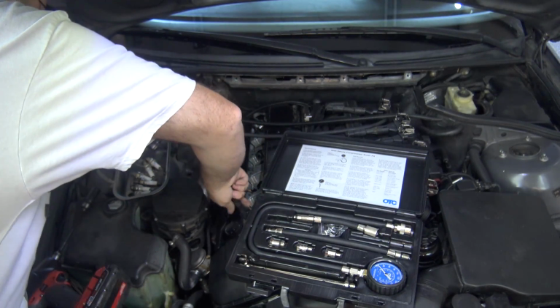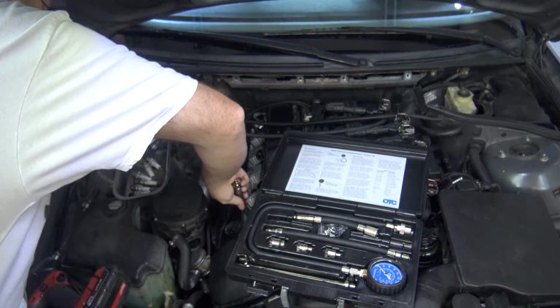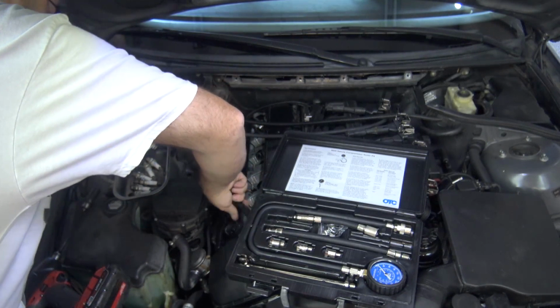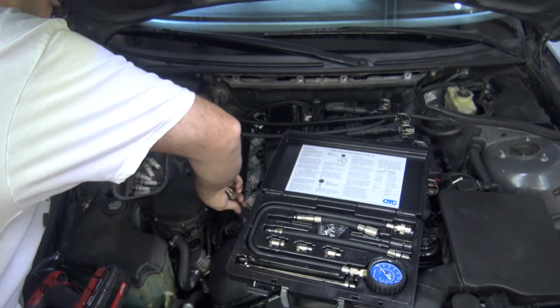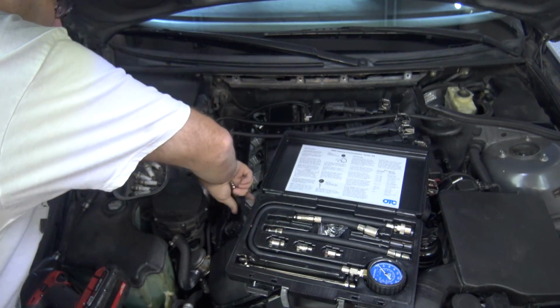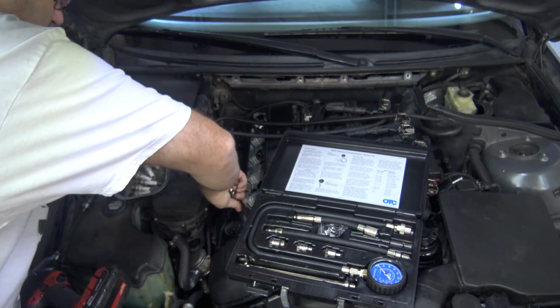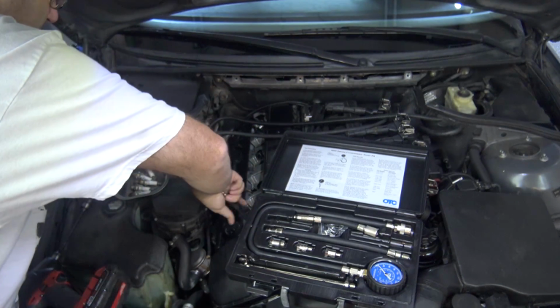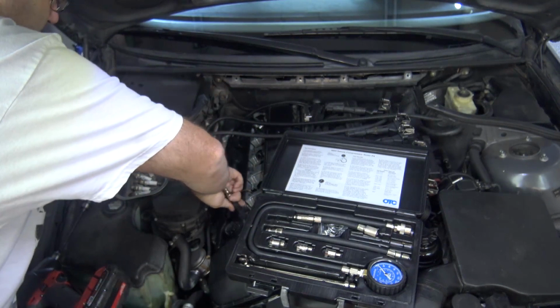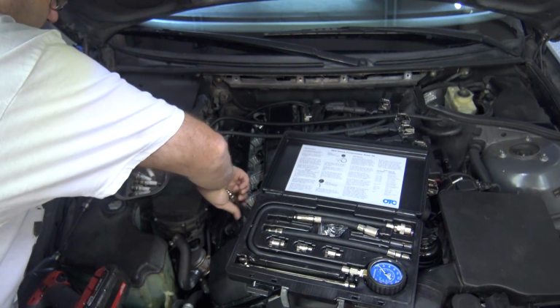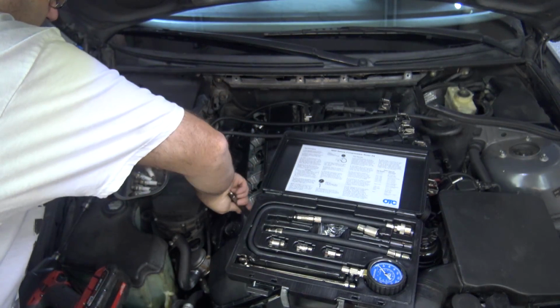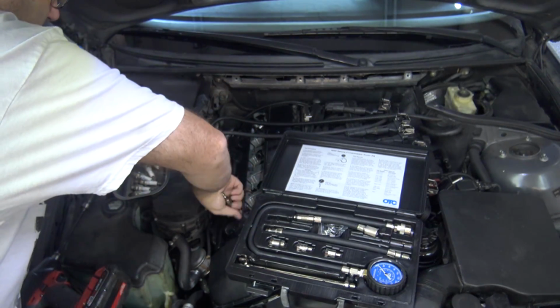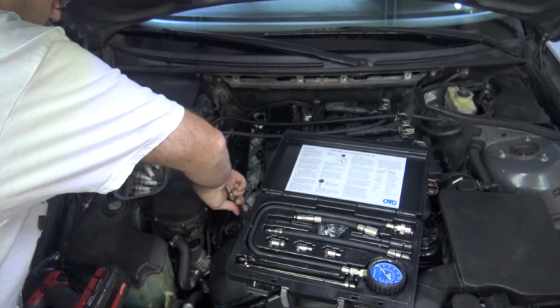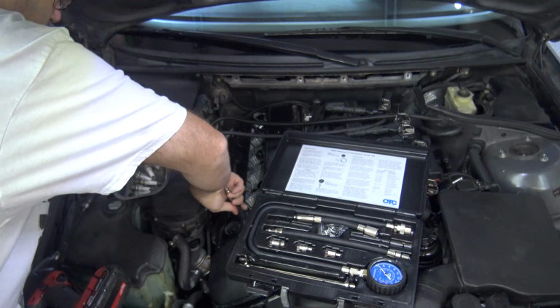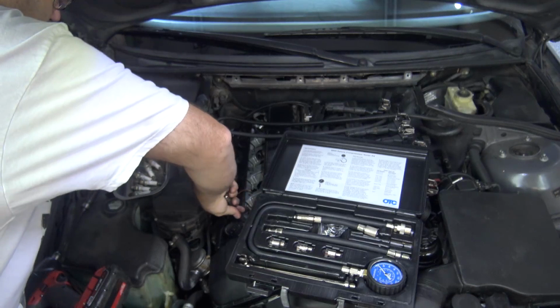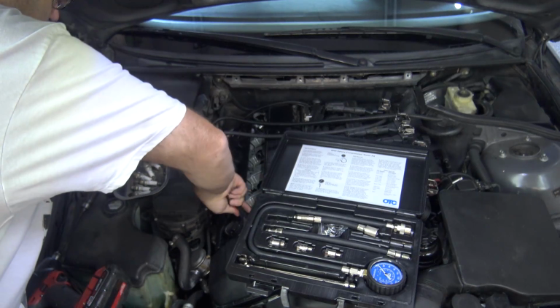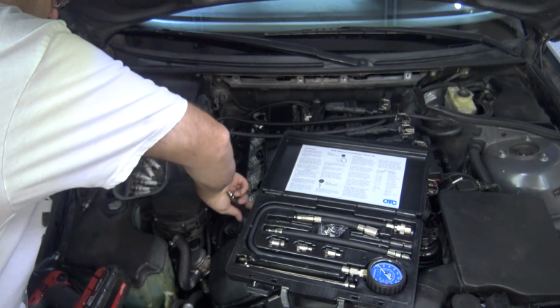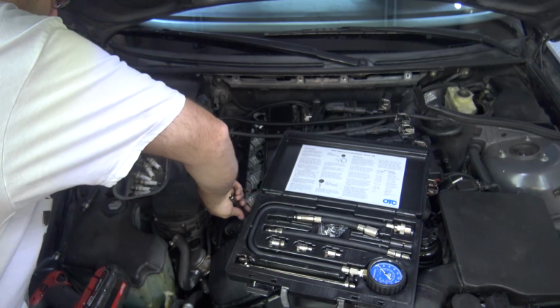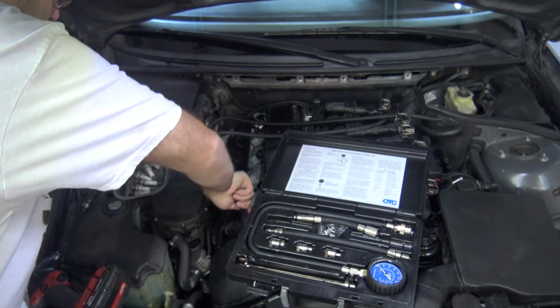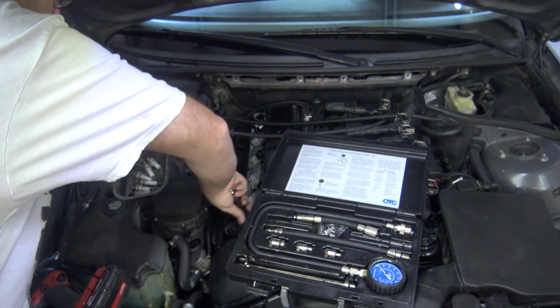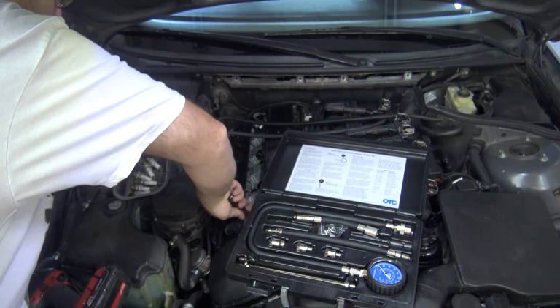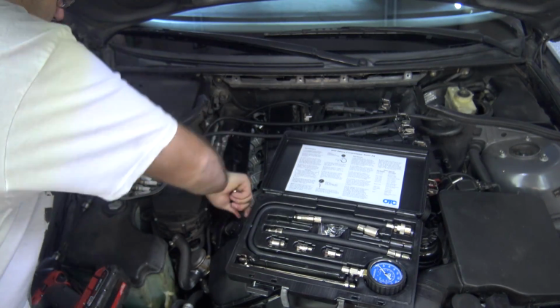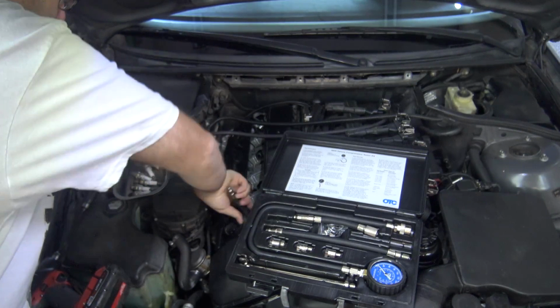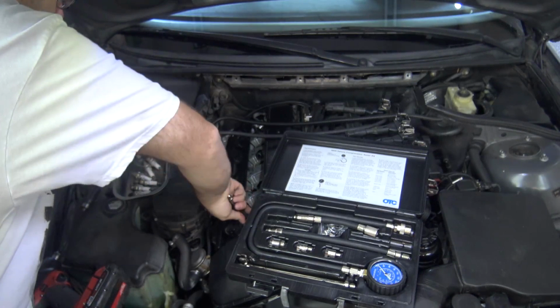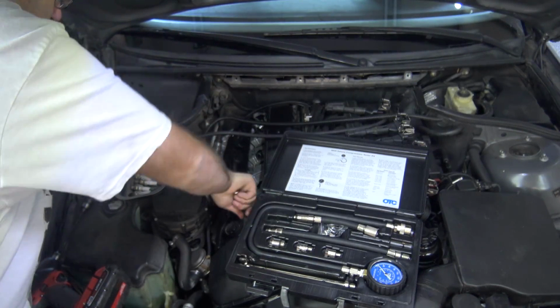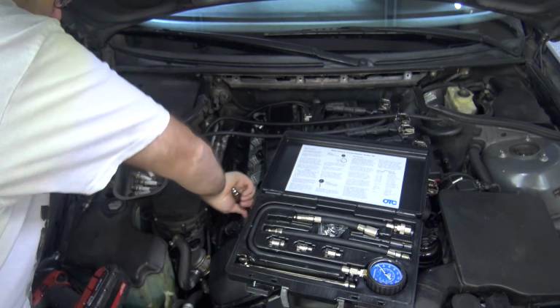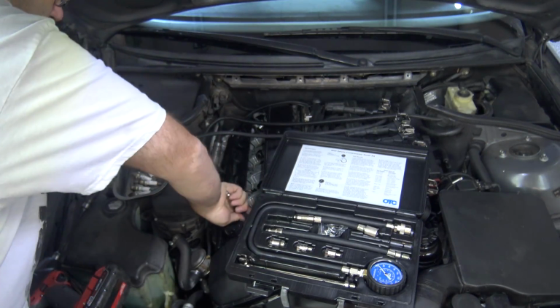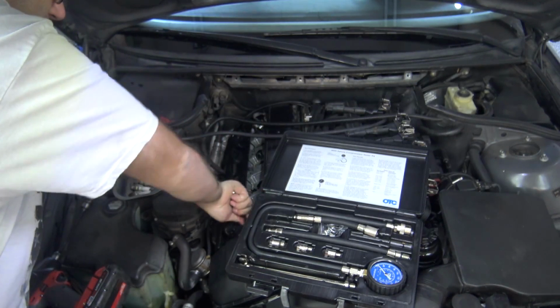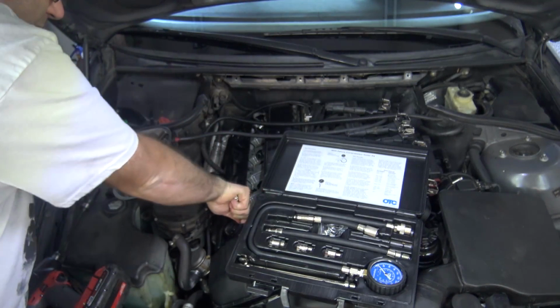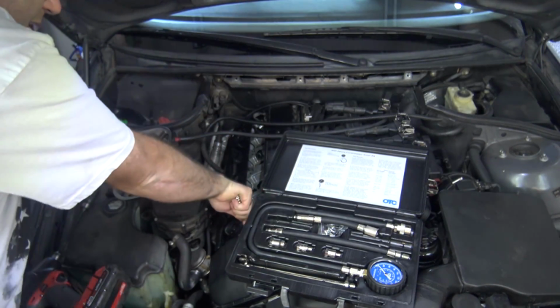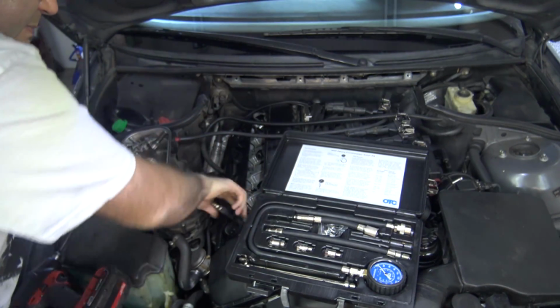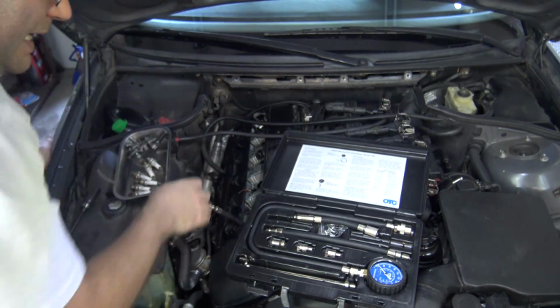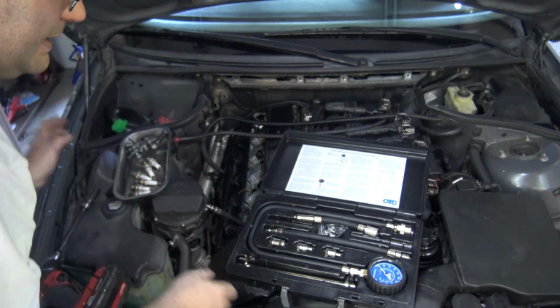I will show you the difference later on, actually. I have one of those other ones that is bad.